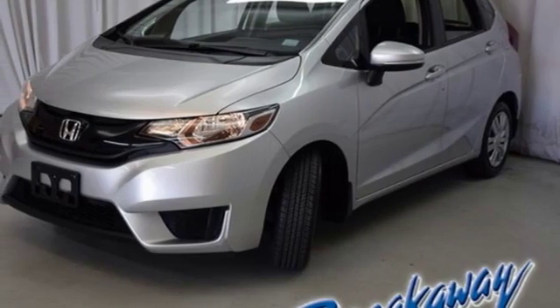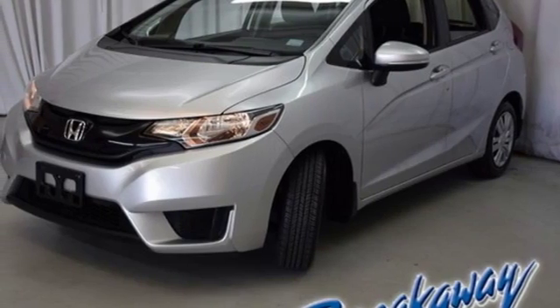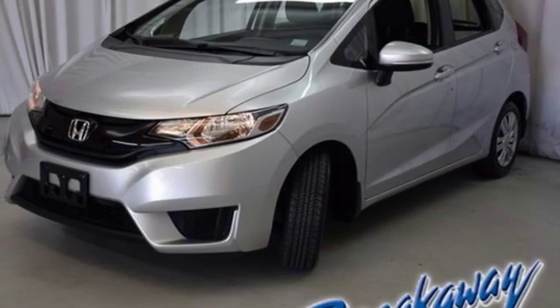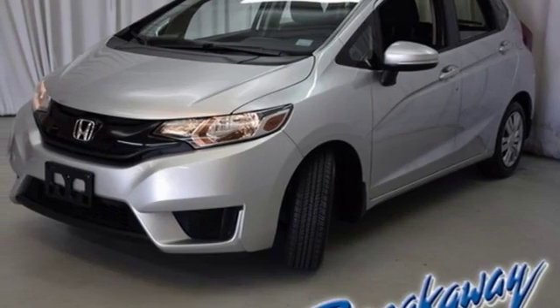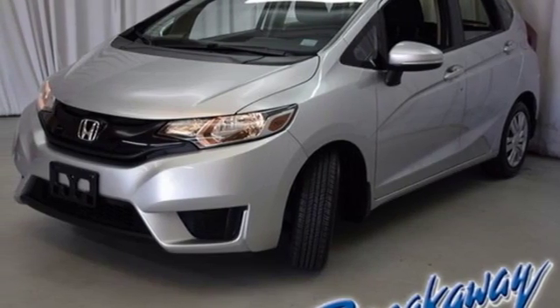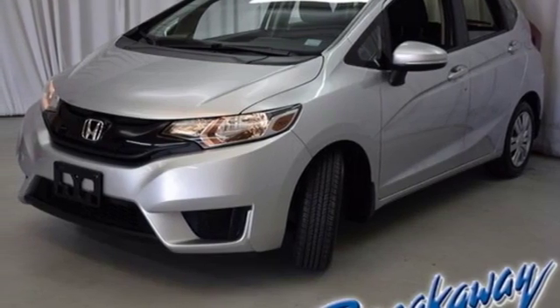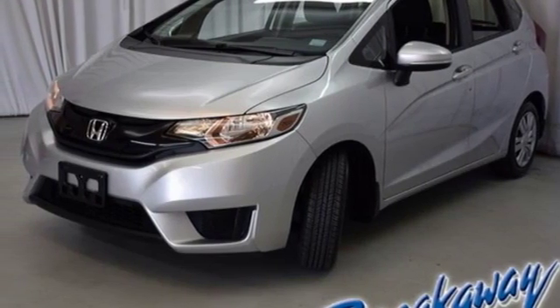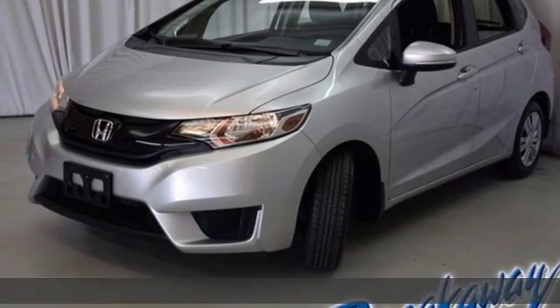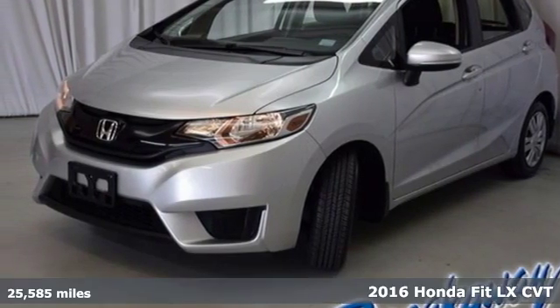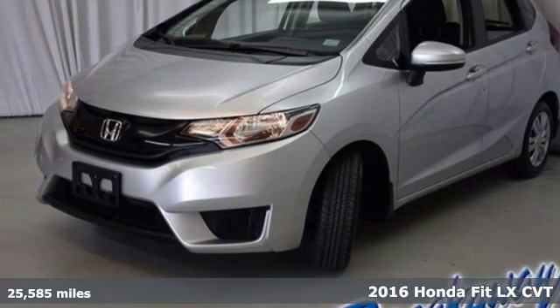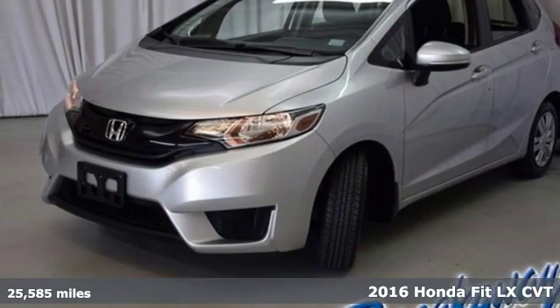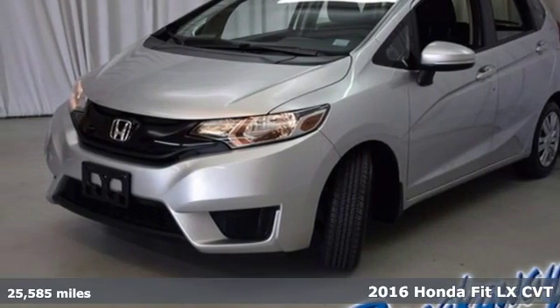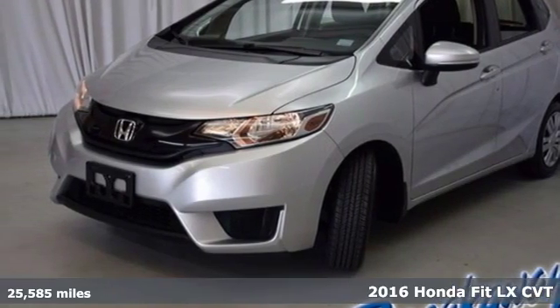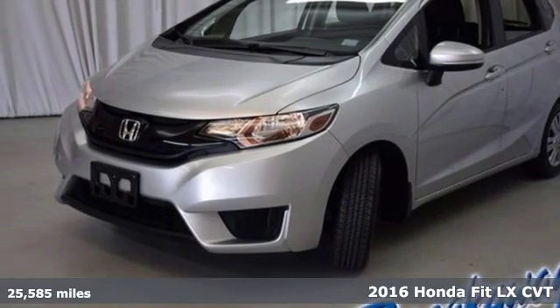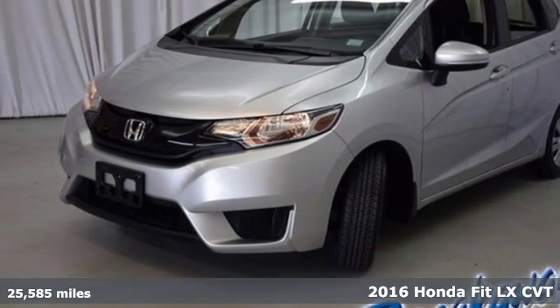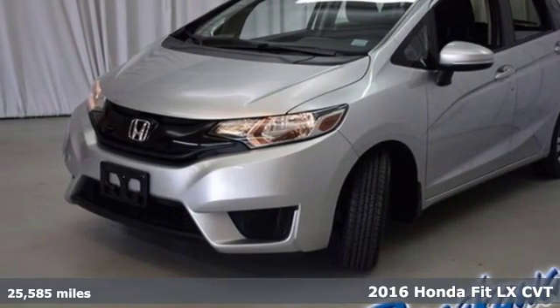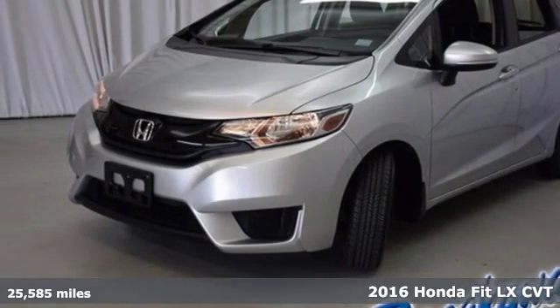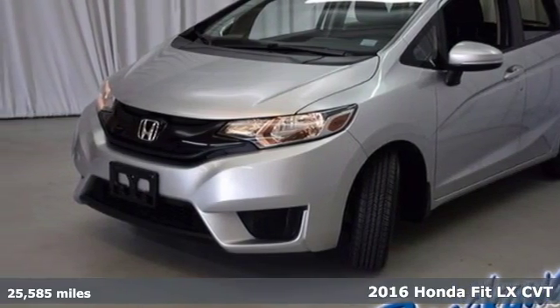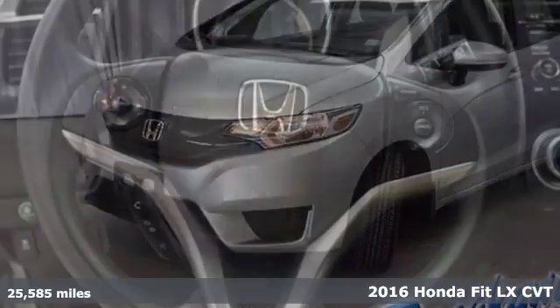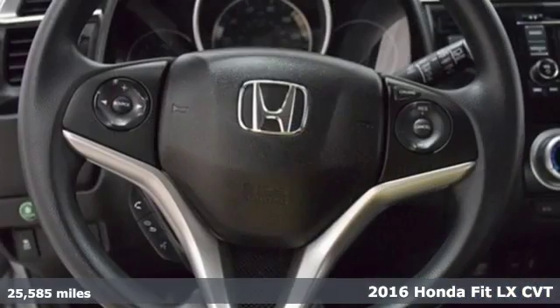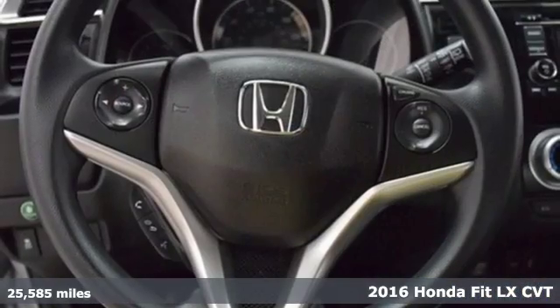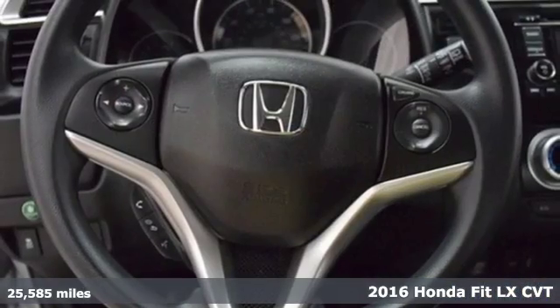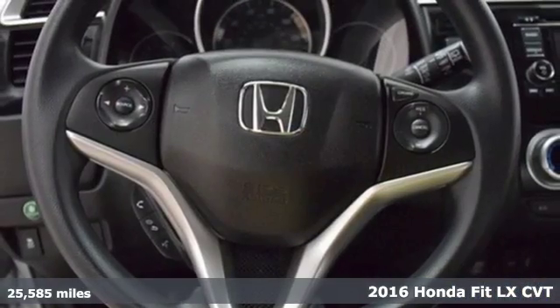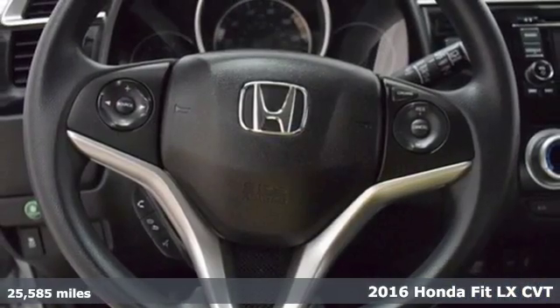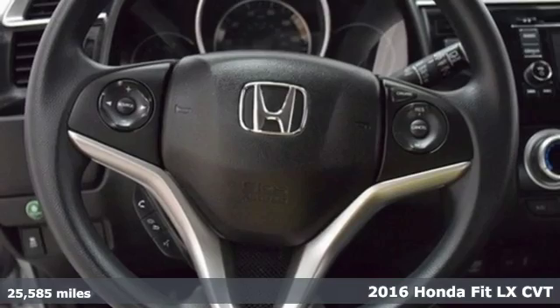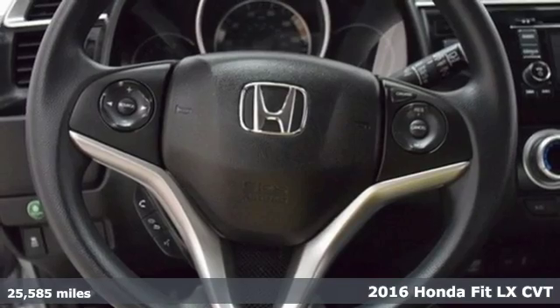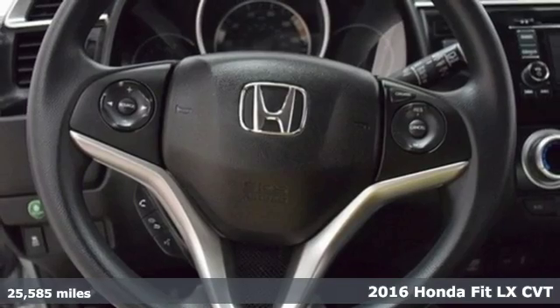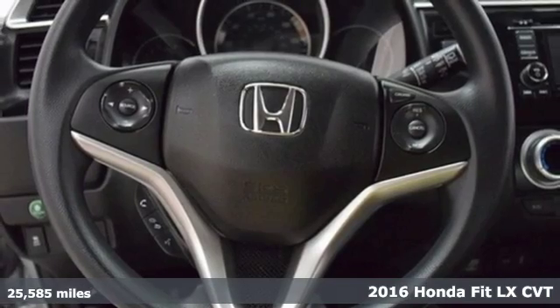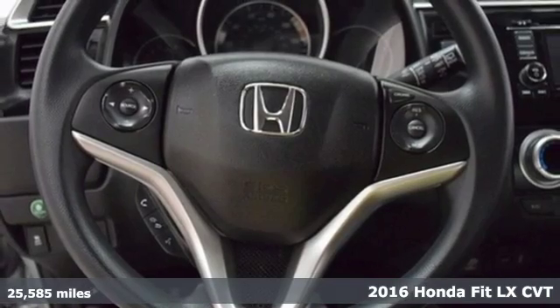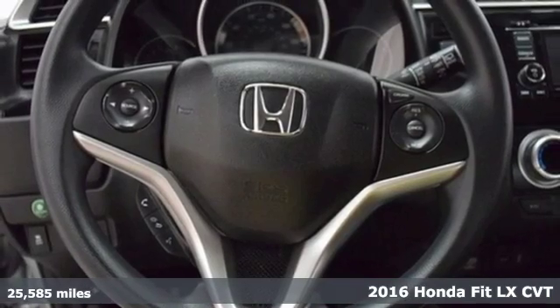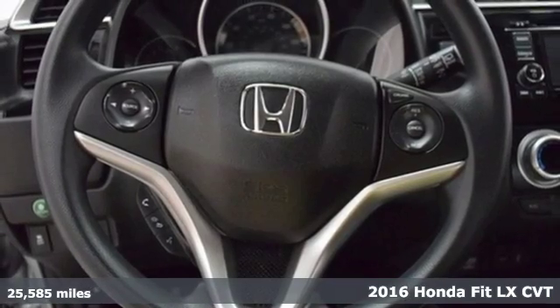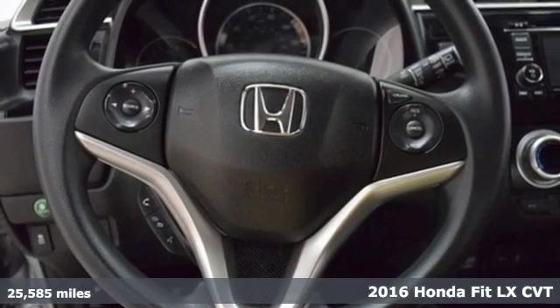Here's a 2016 Honda Fit. This Fit looks like a fun time, so let it set the tone for the day.